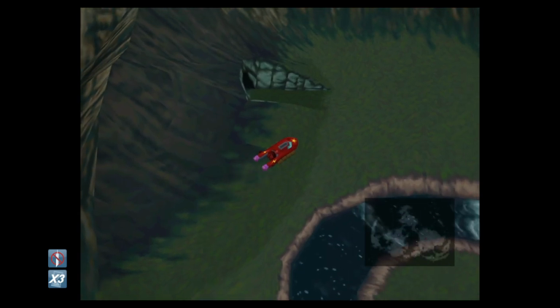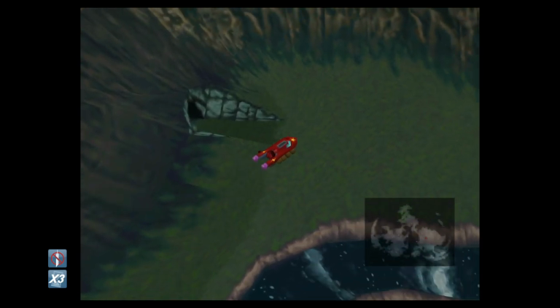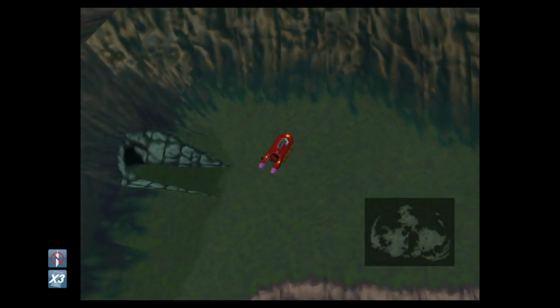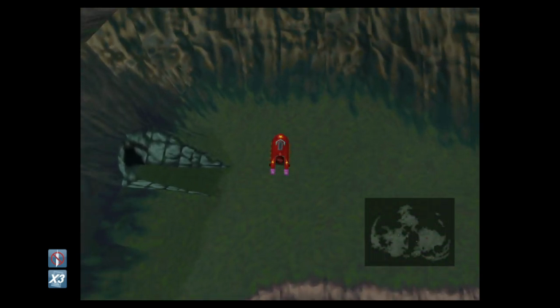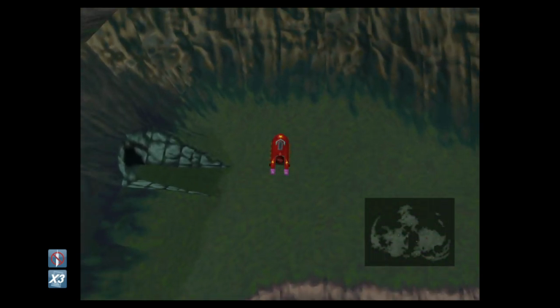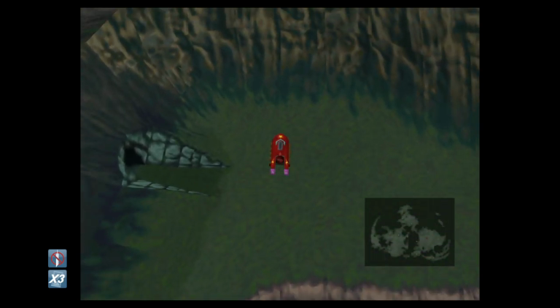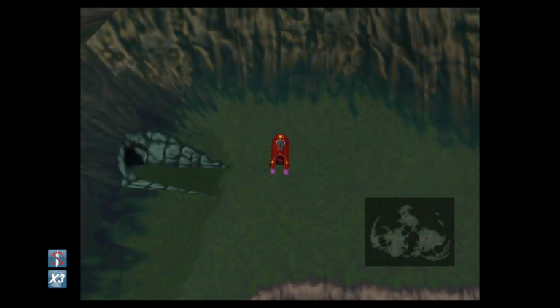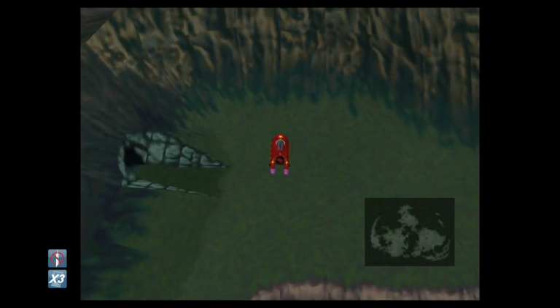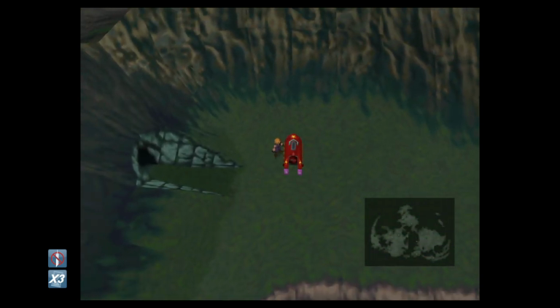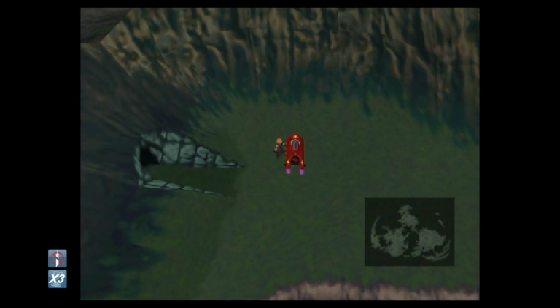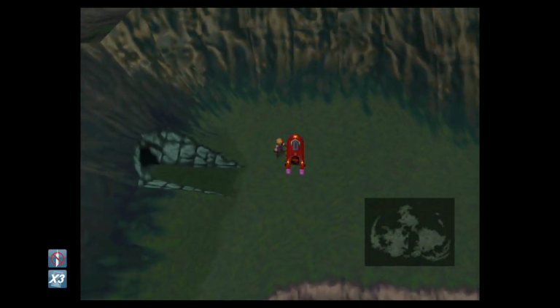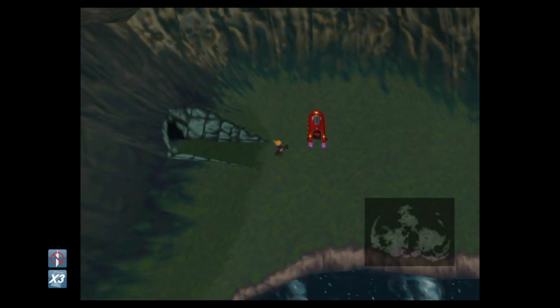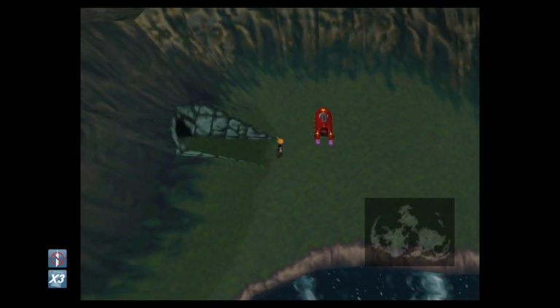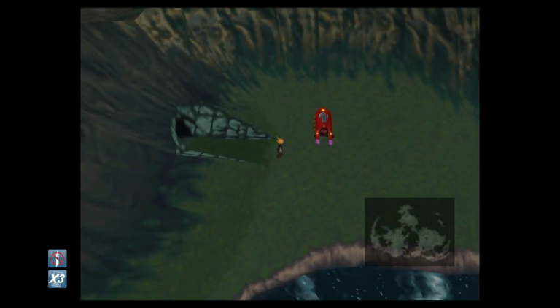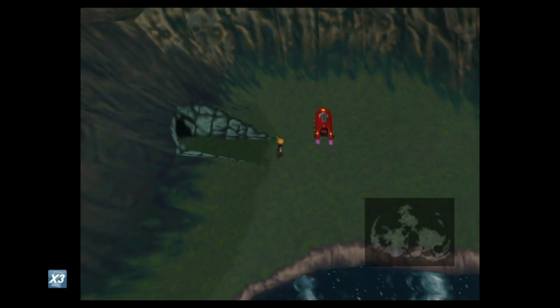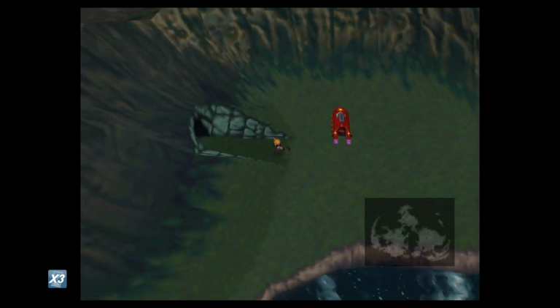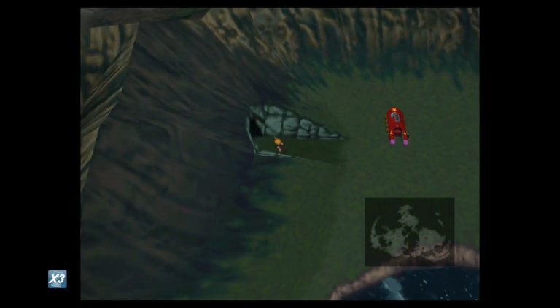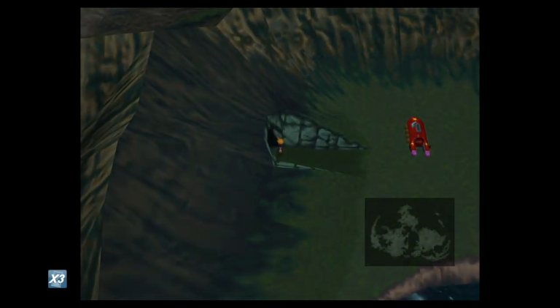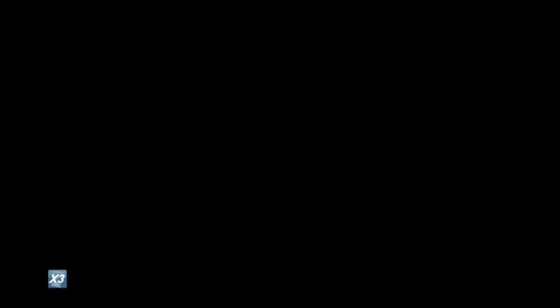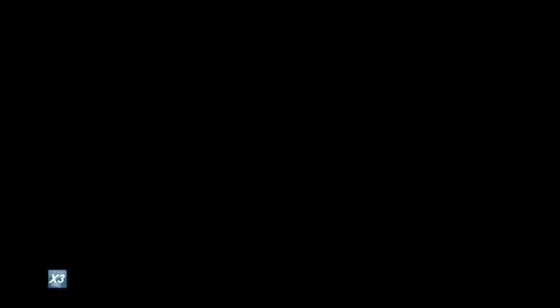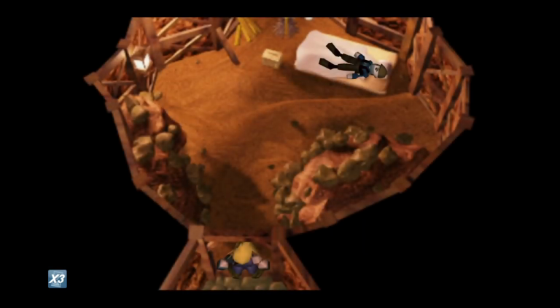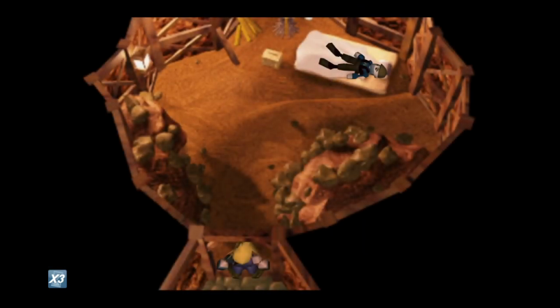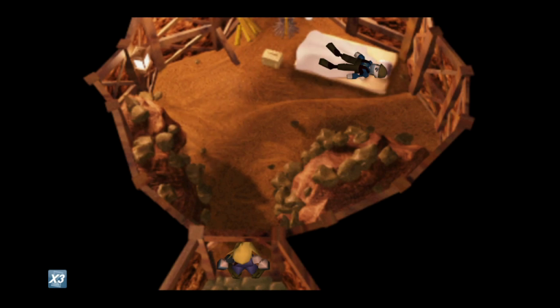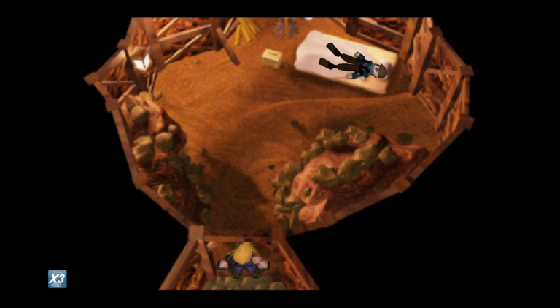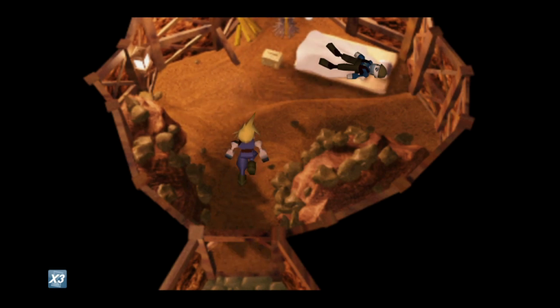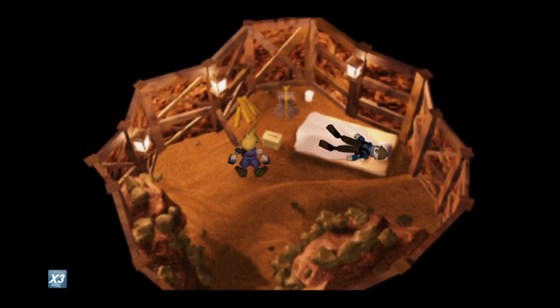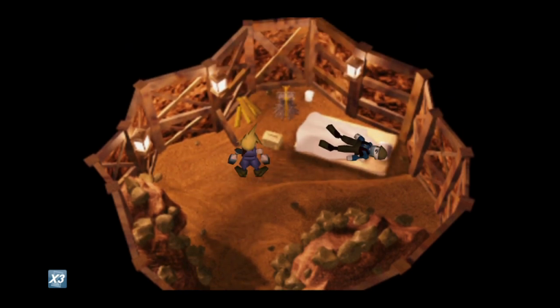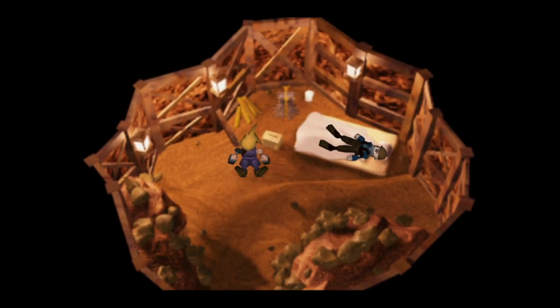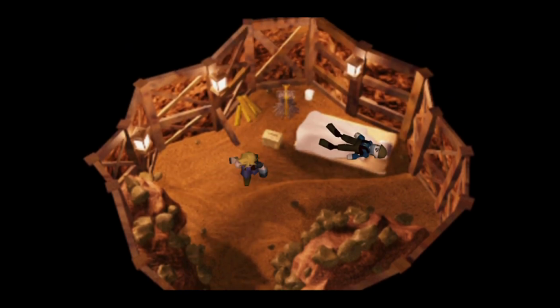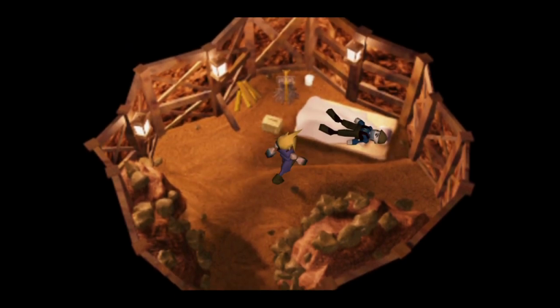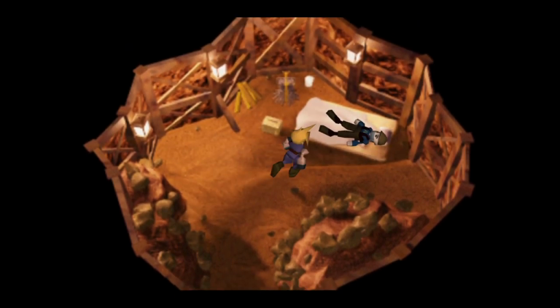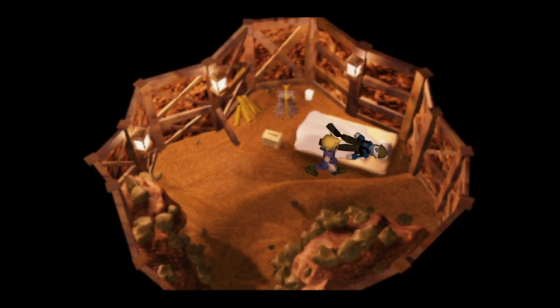Make your way over to the Junon continent when you've got the buggy, and if you head north over the river you can enter the cave here to find the Sleeping Man.